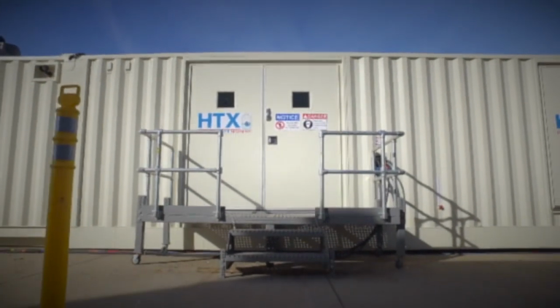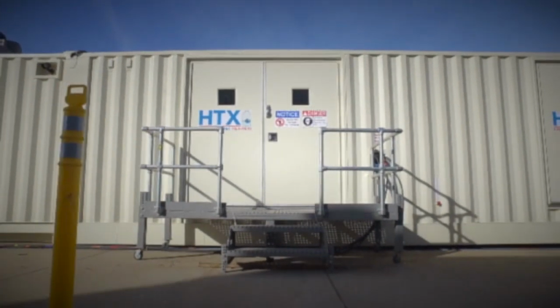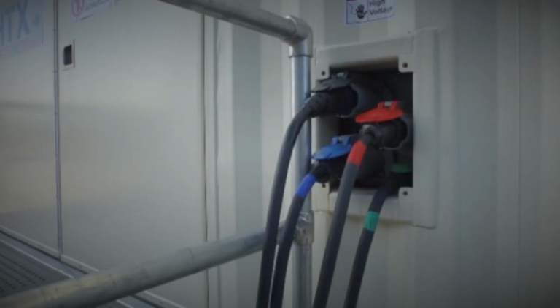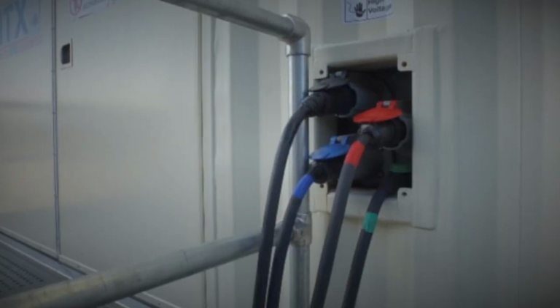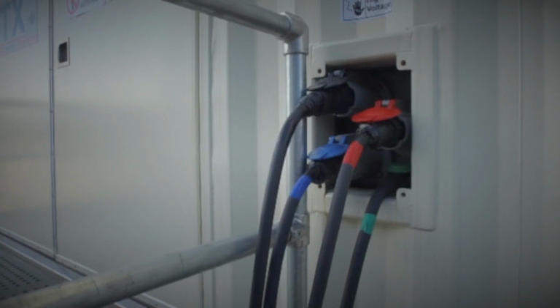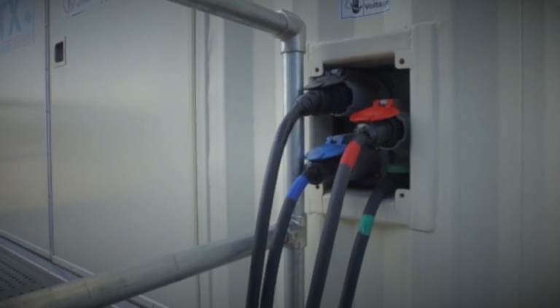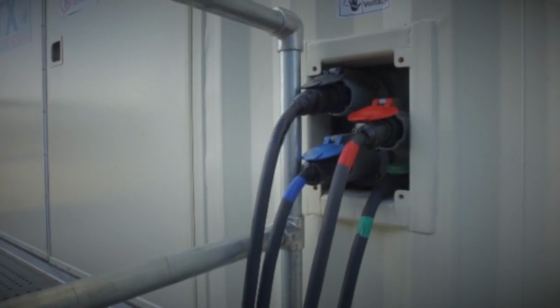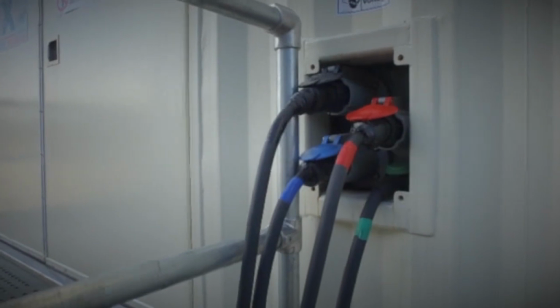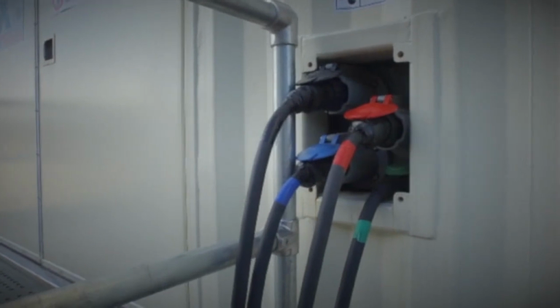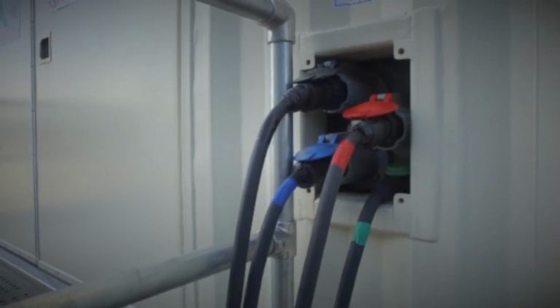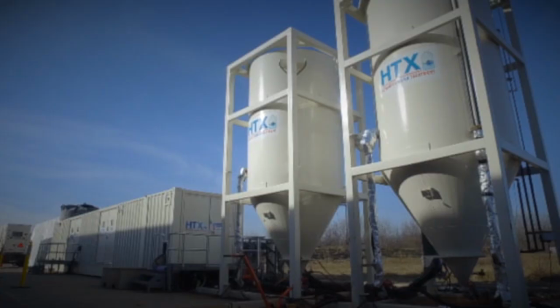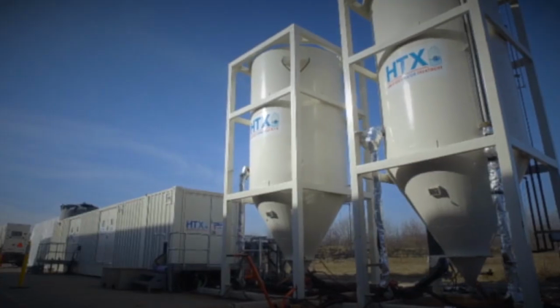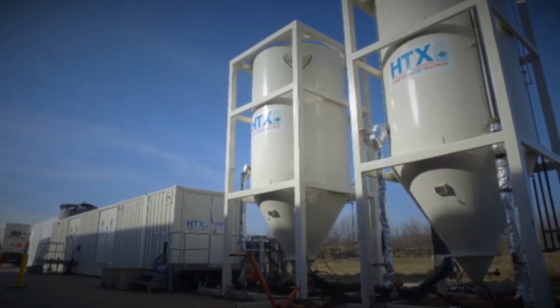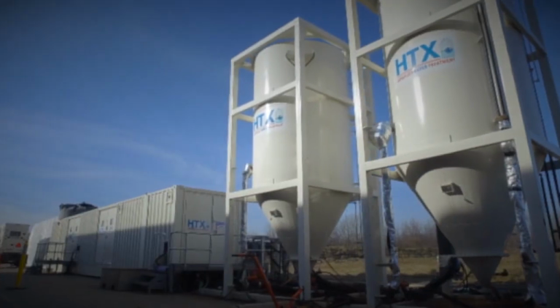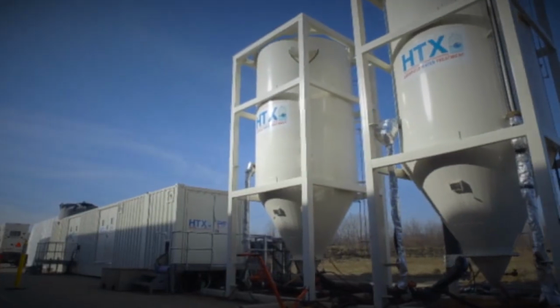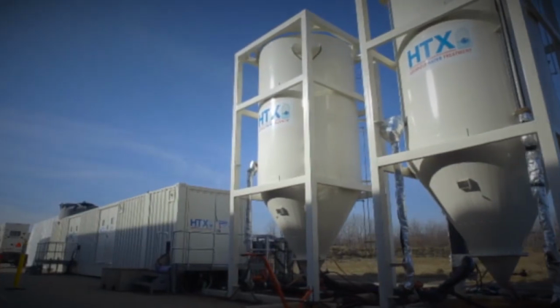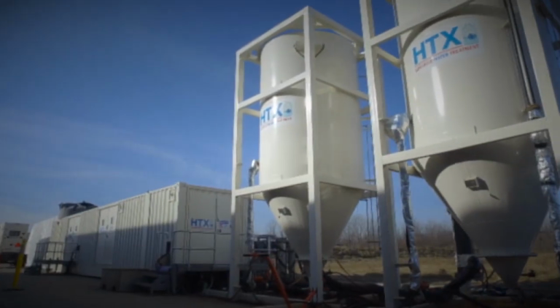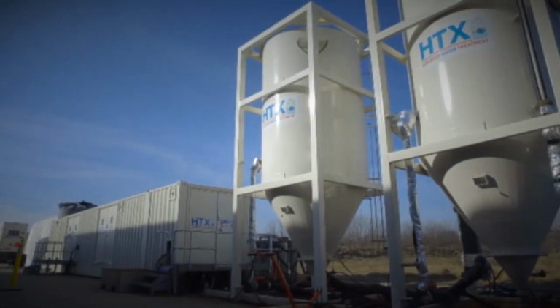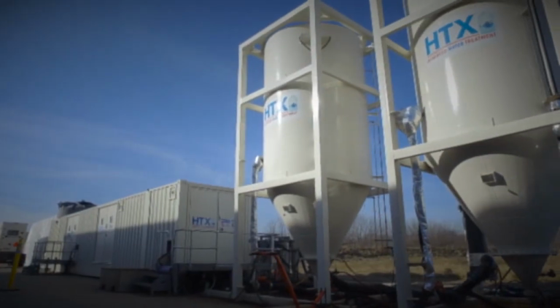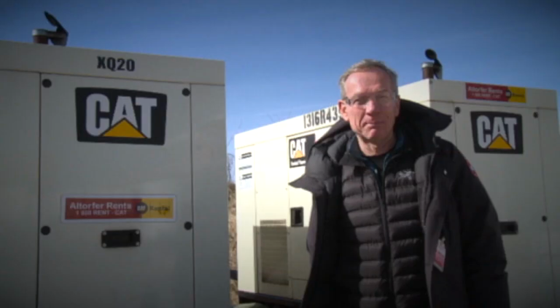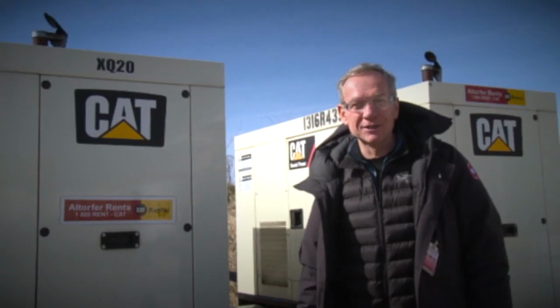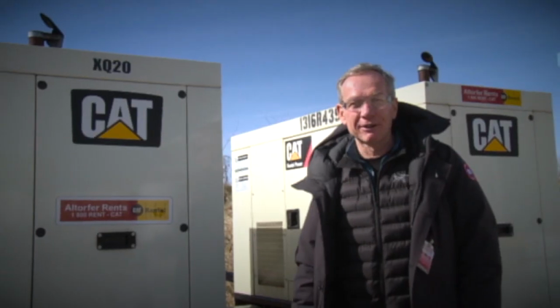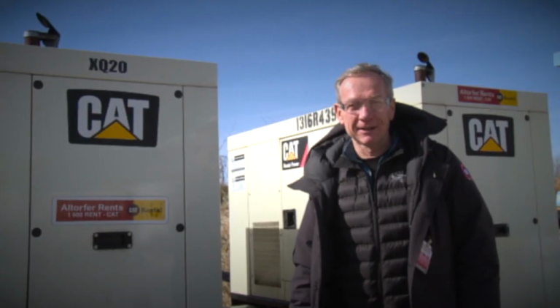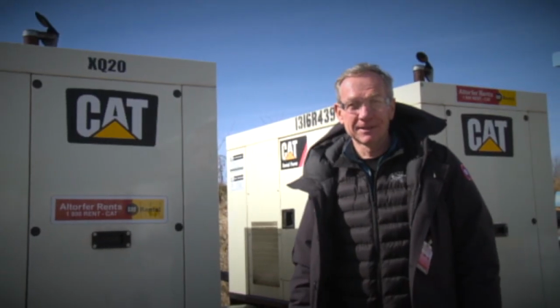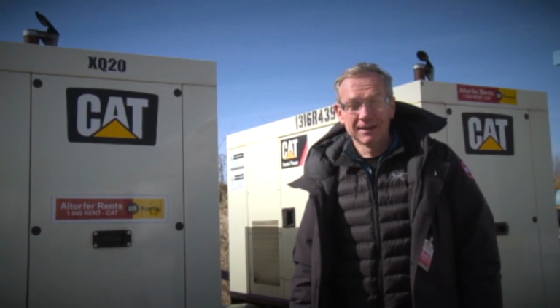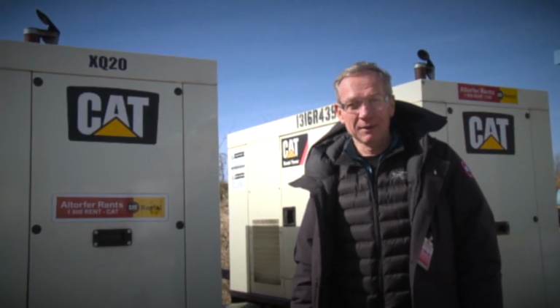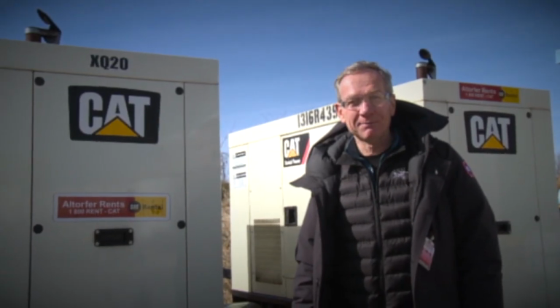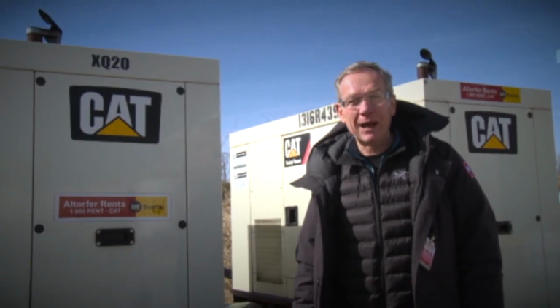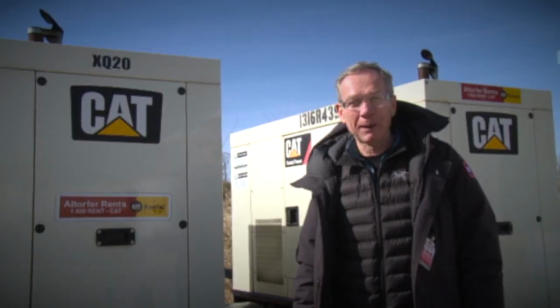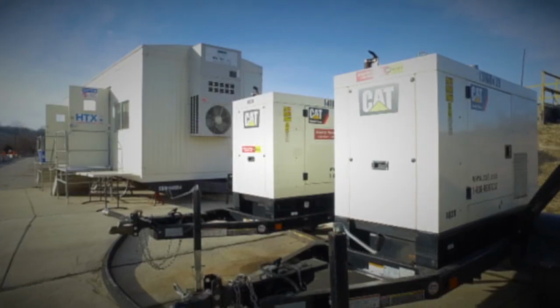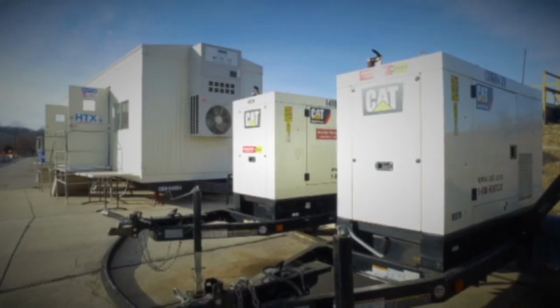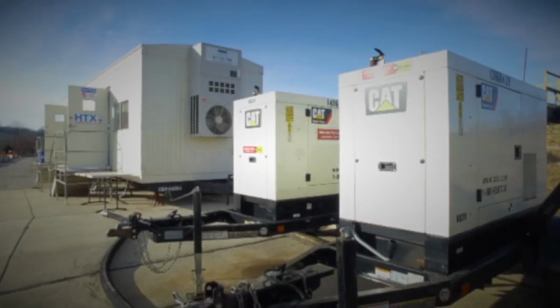So how do we power the best water treatment plant on the planet? We use a Caterpillar generator — the best power plant on the planet.